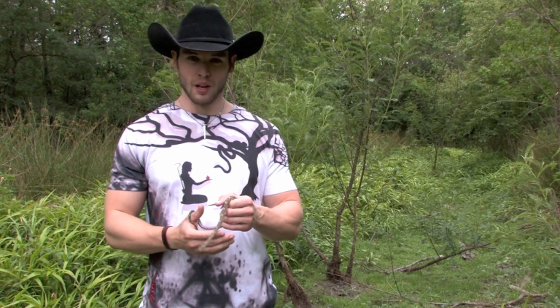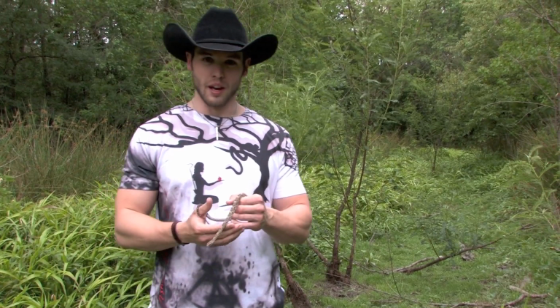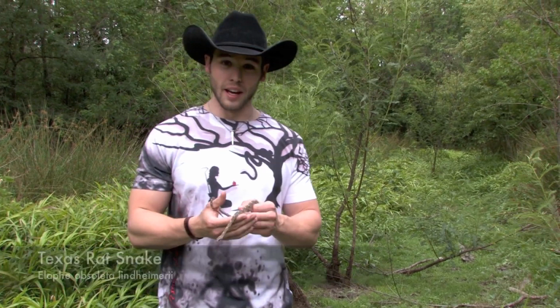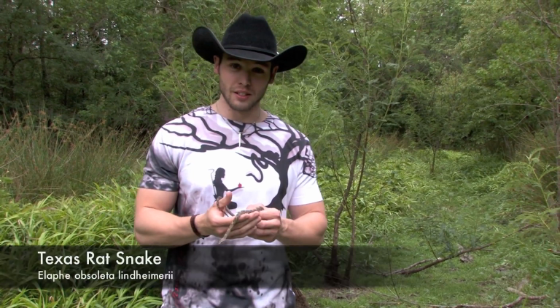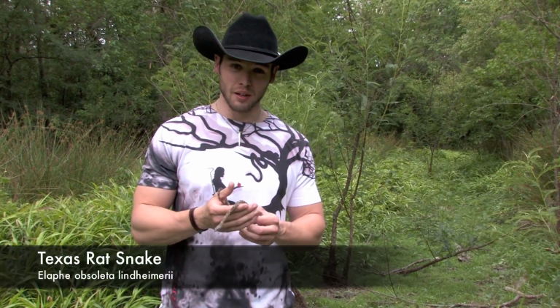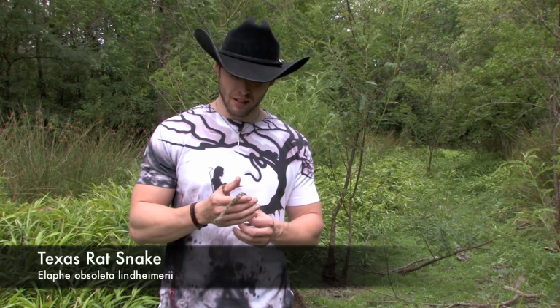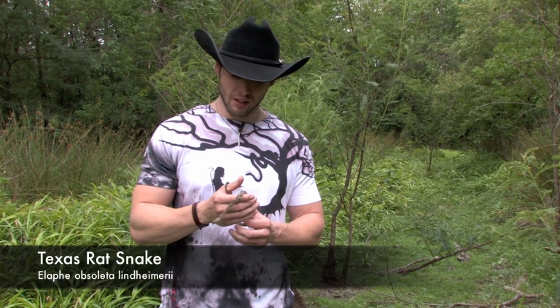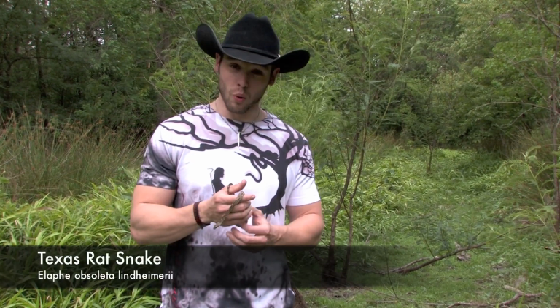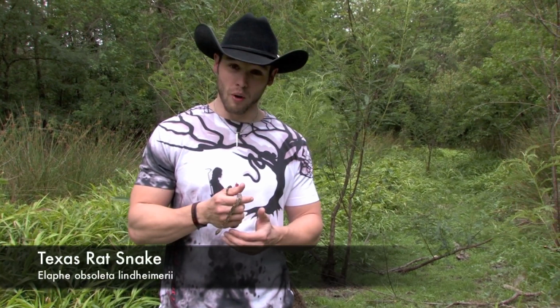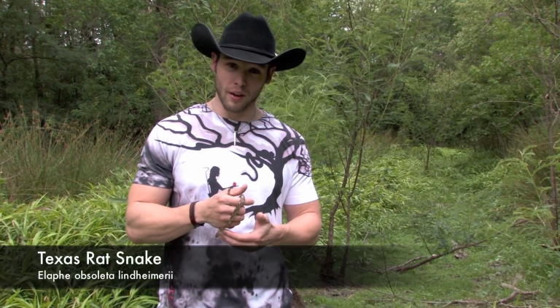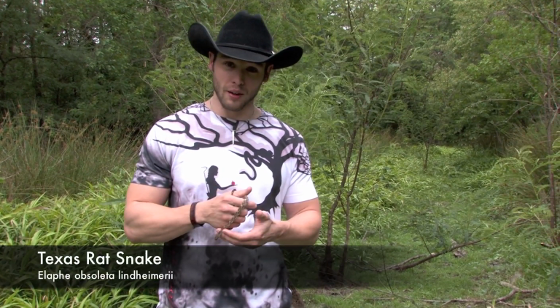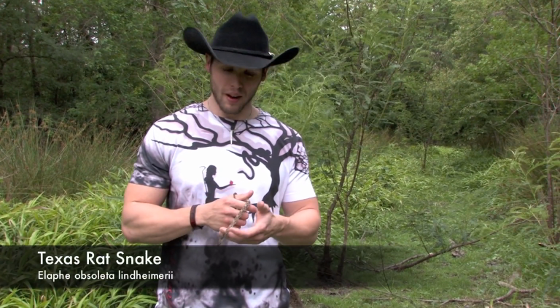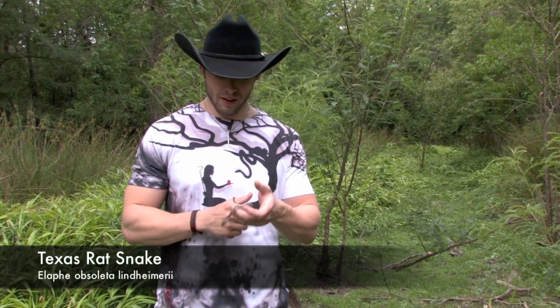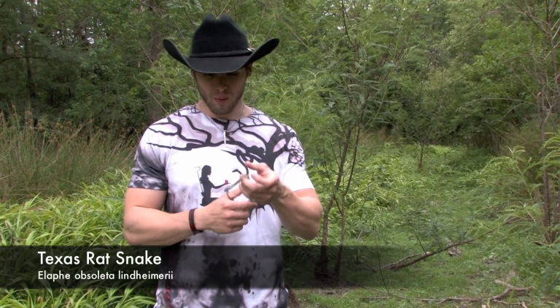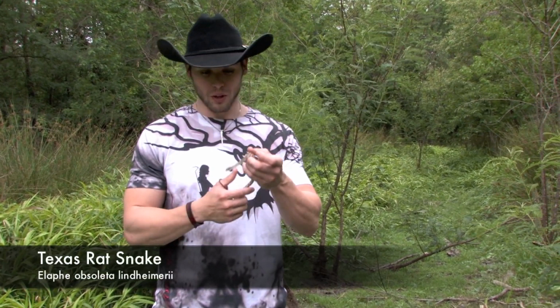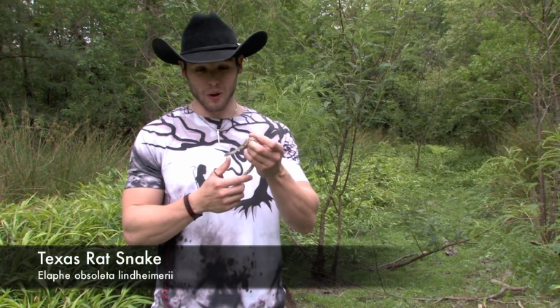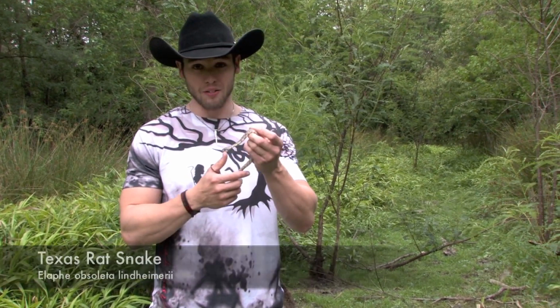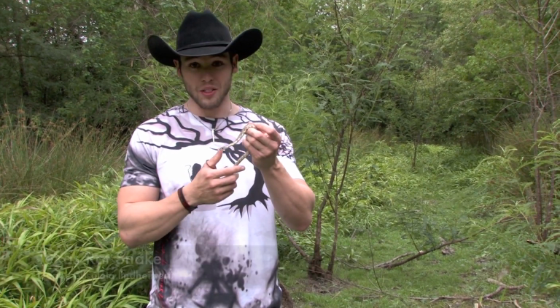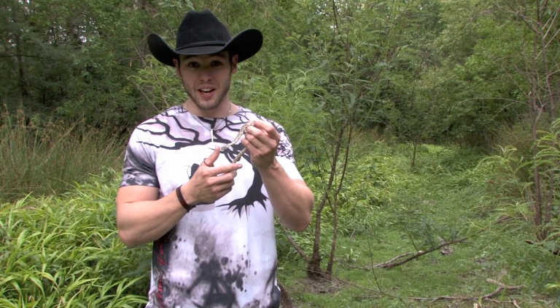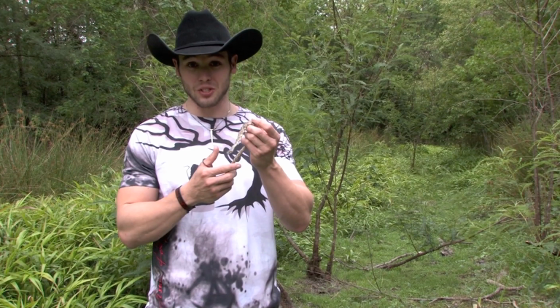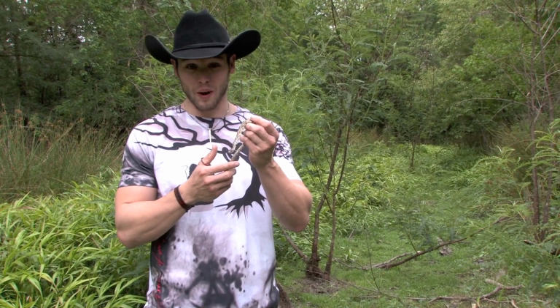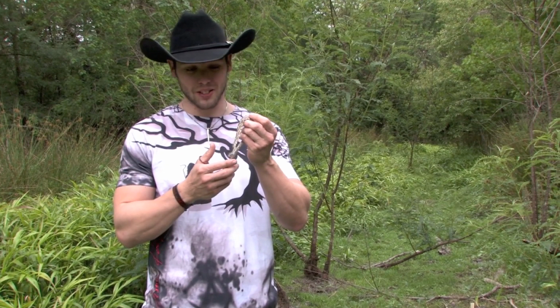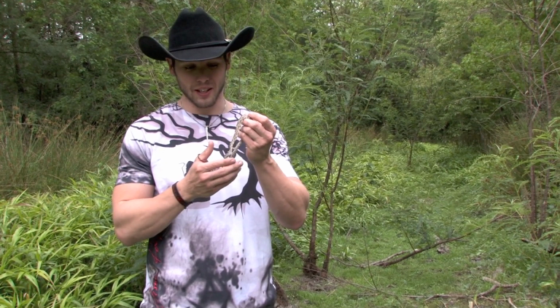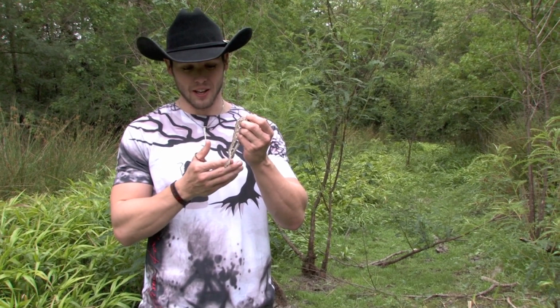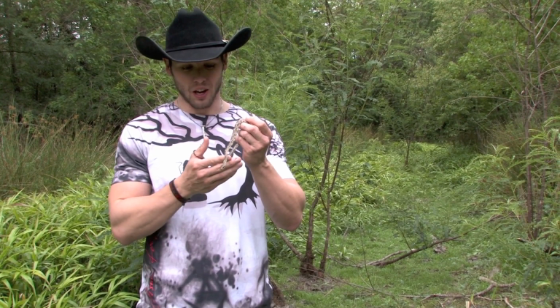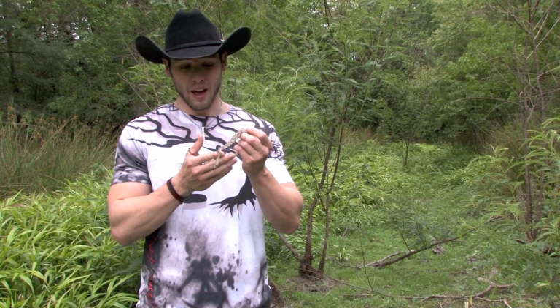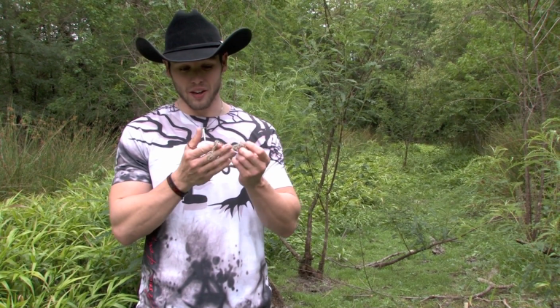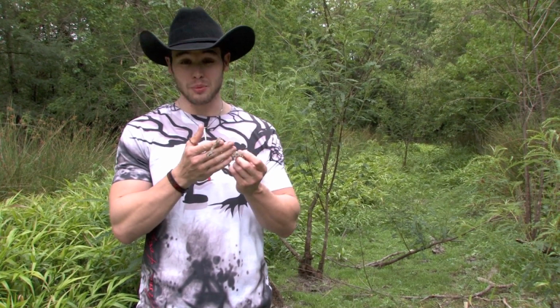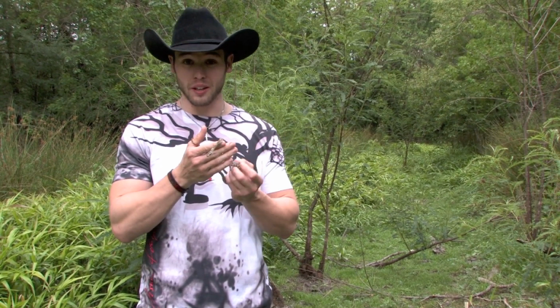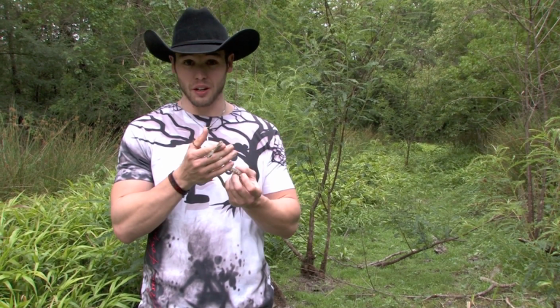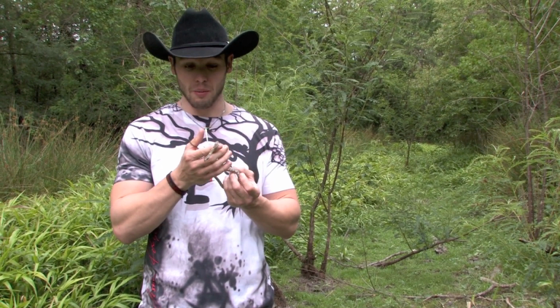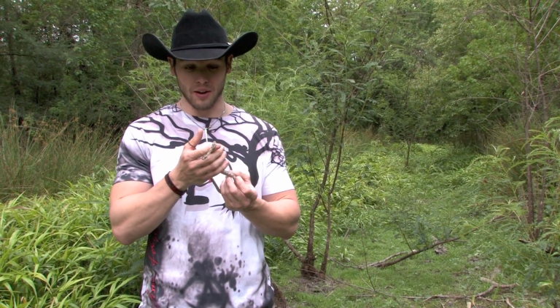Hey guys, this is Orin Martin right here, and right here we also have the Texas rat snake, a Elaphe obsoleta lindheimeri.